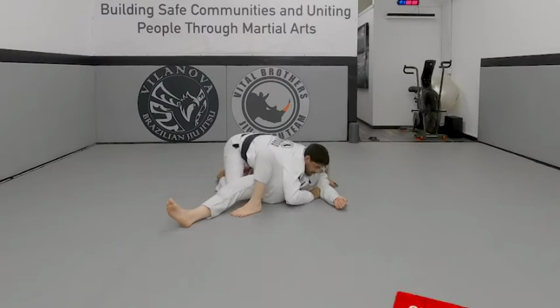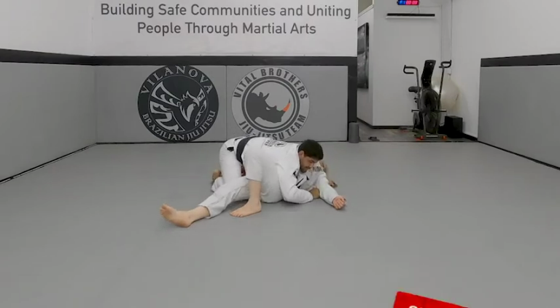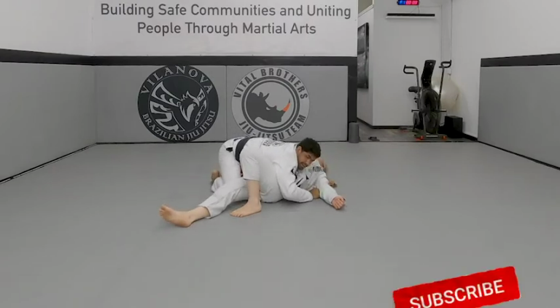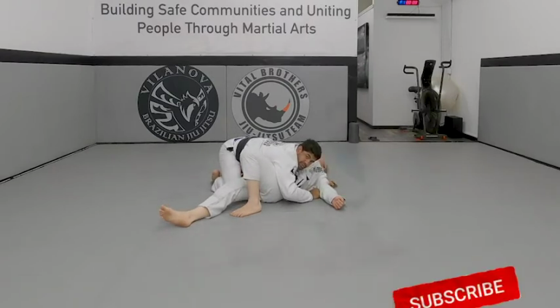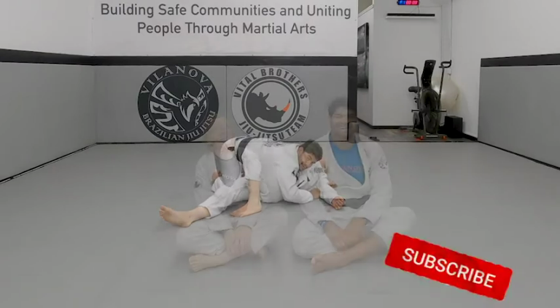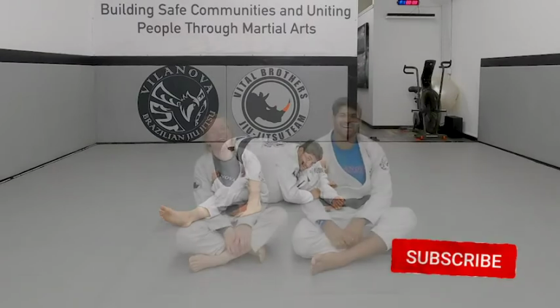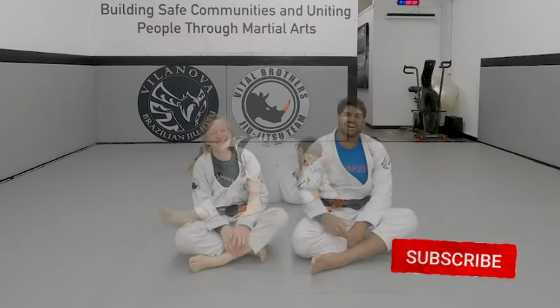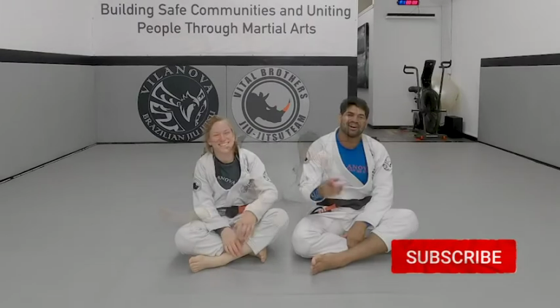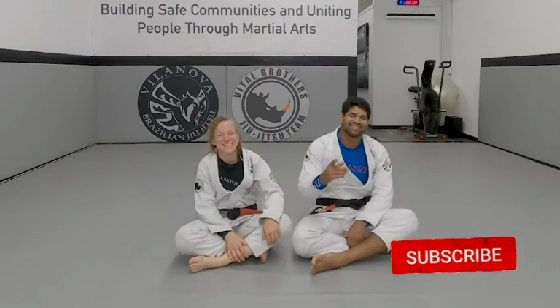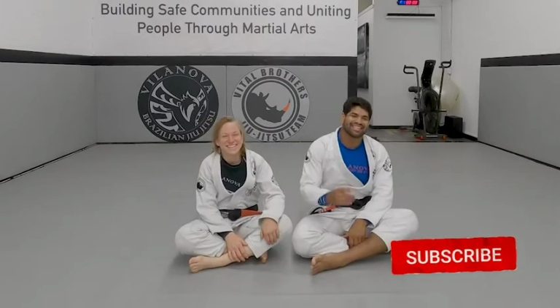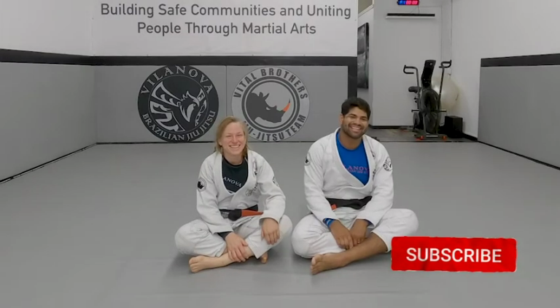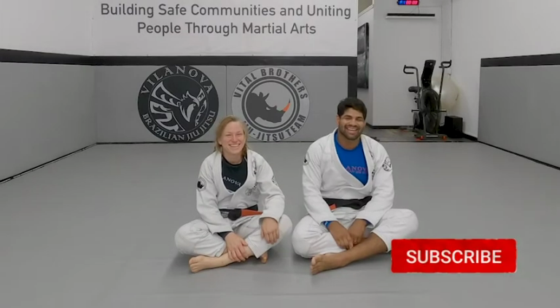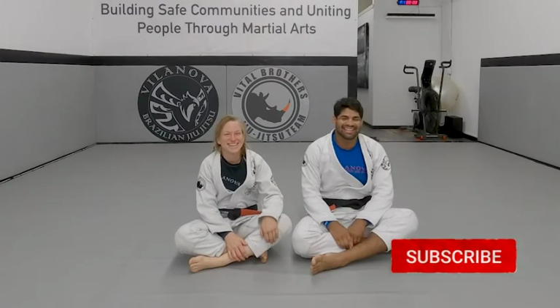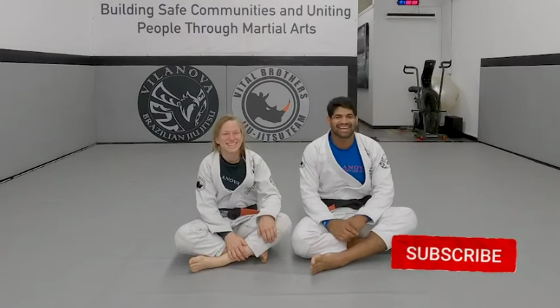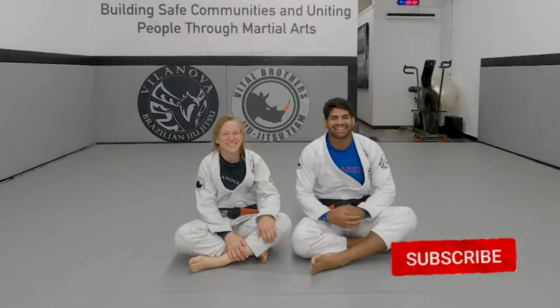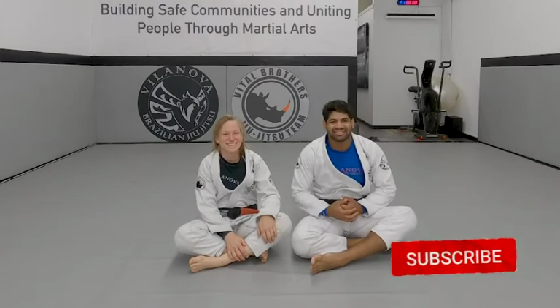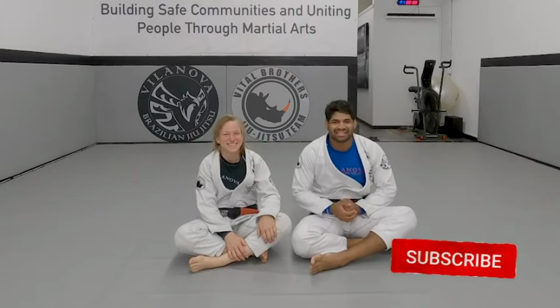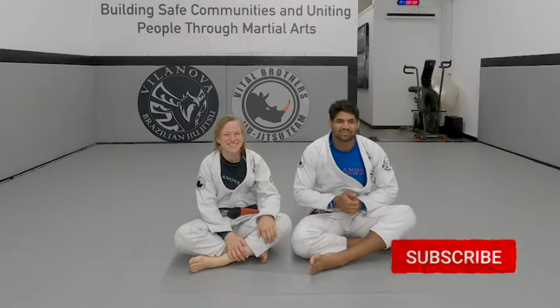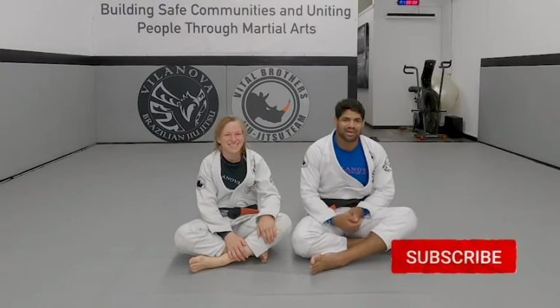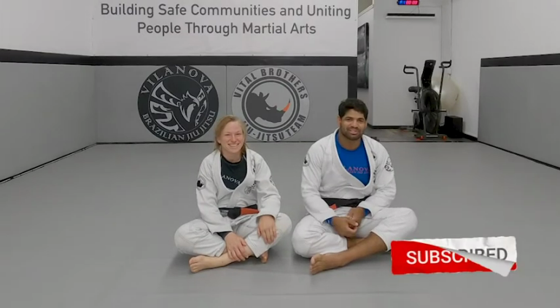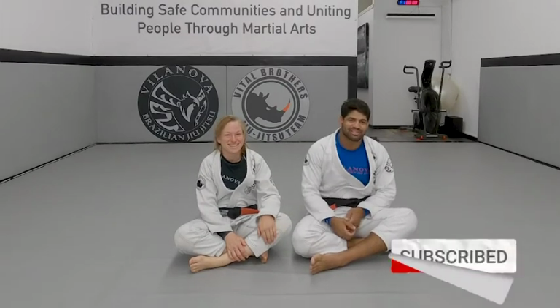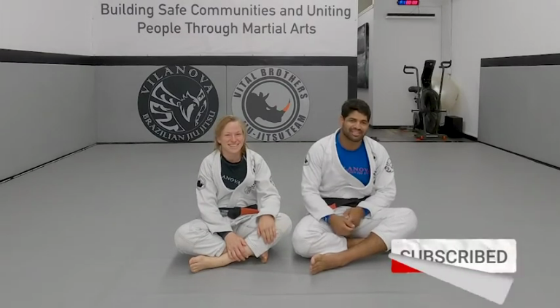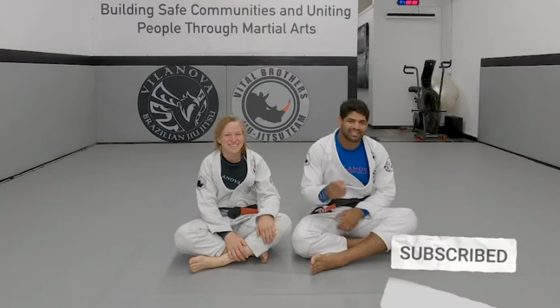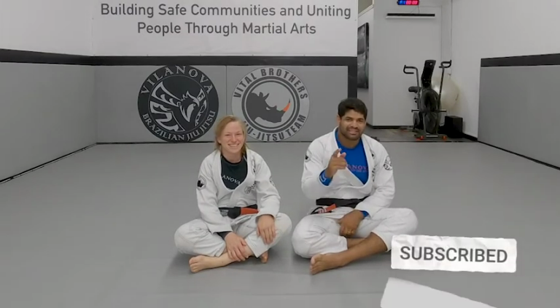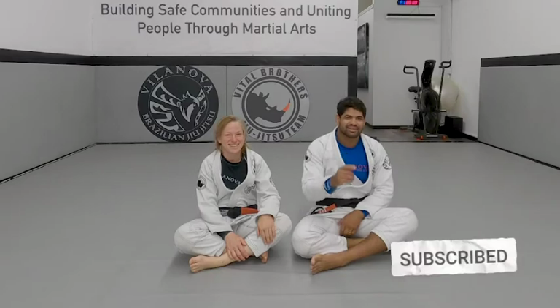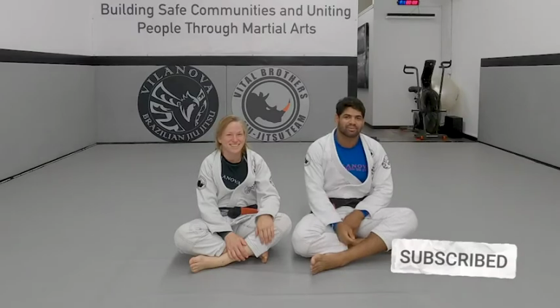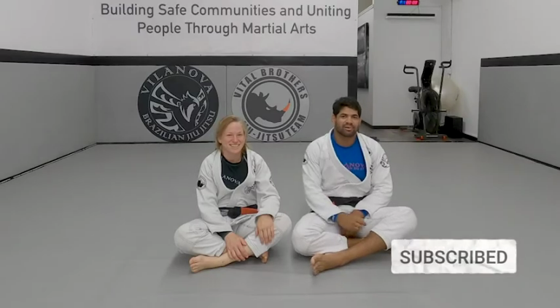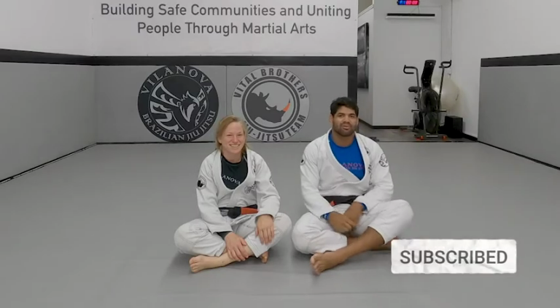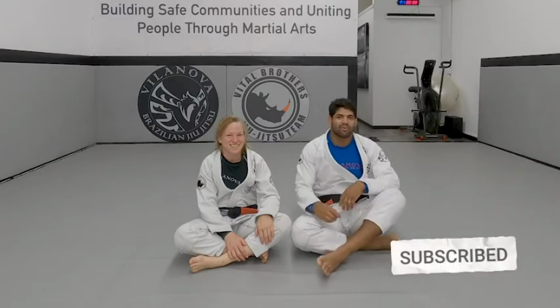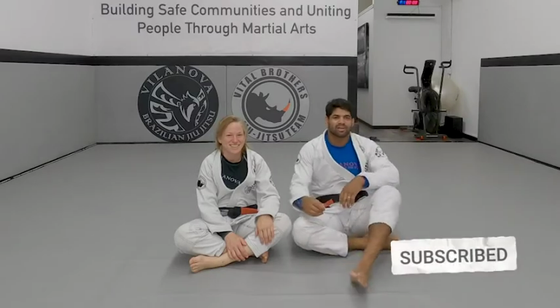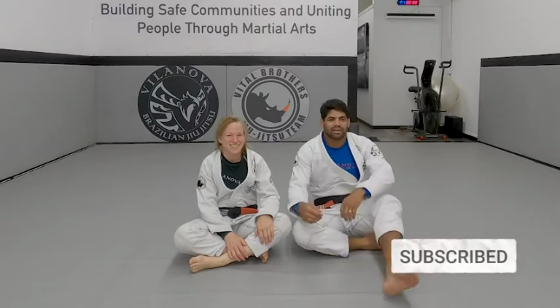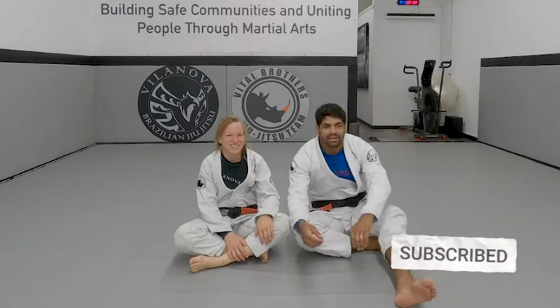Side control. Hope you enjoyed the technique — like the video, subscribe to the channel, see you tomorrow for one more technique.